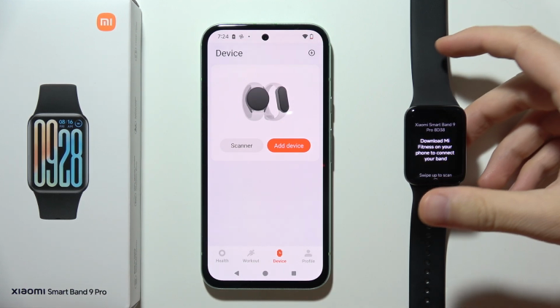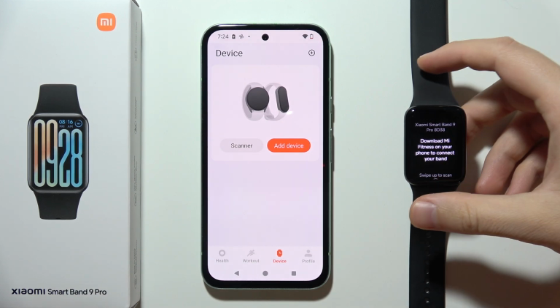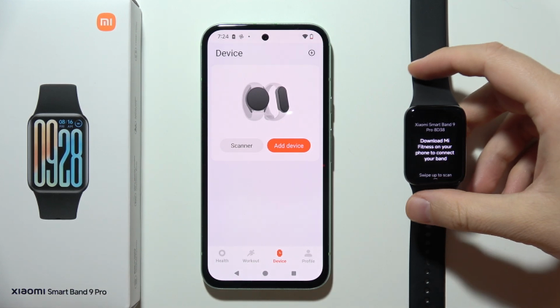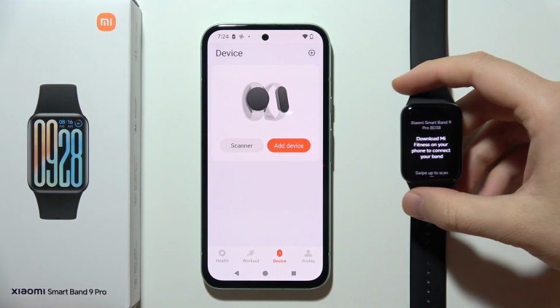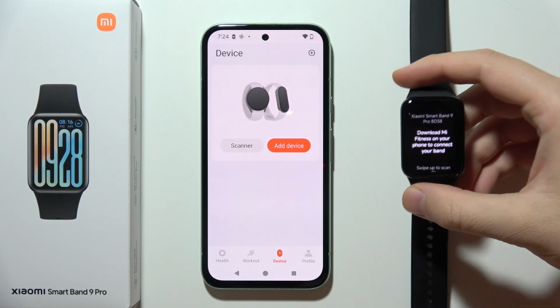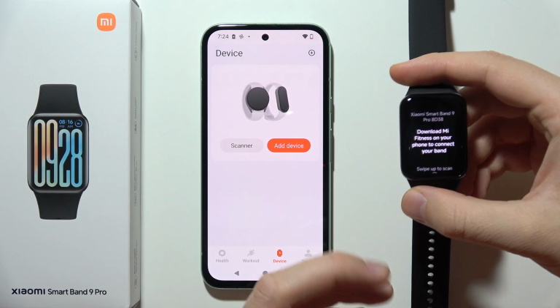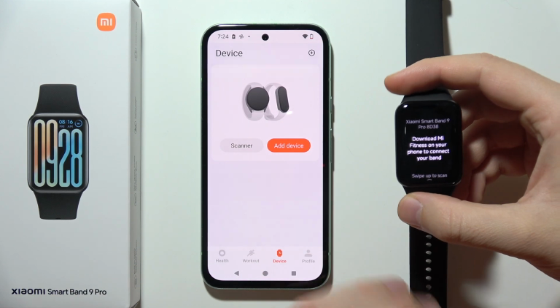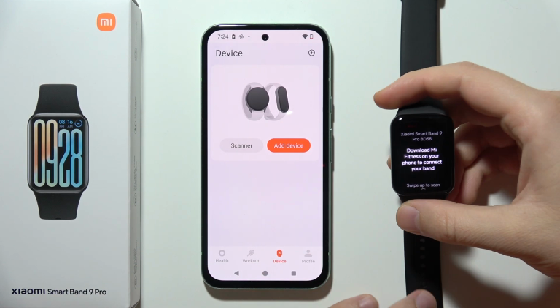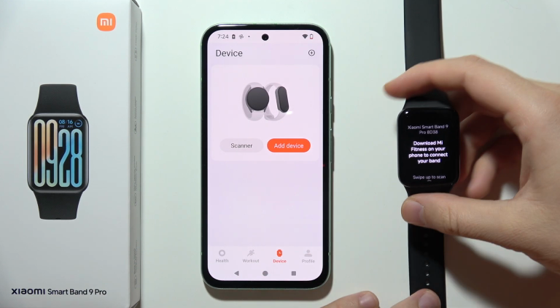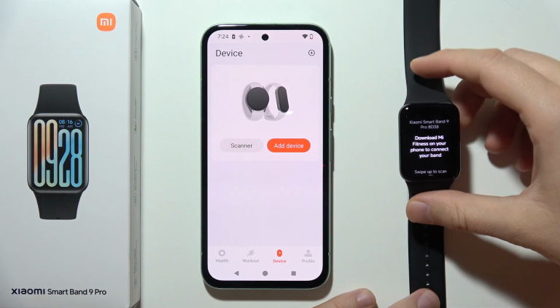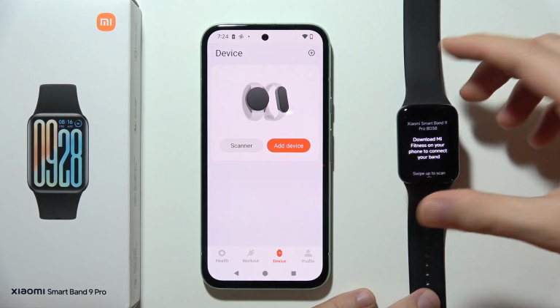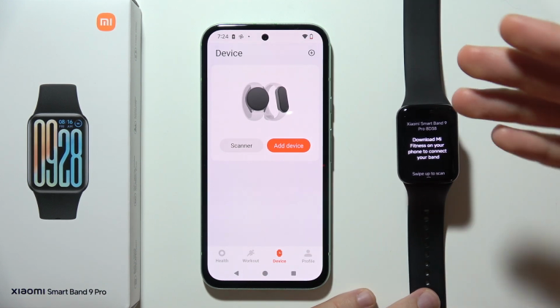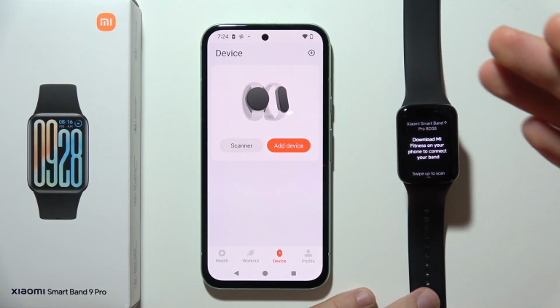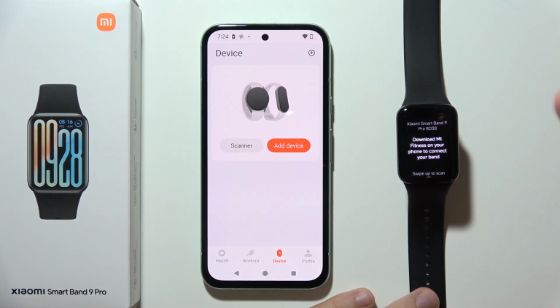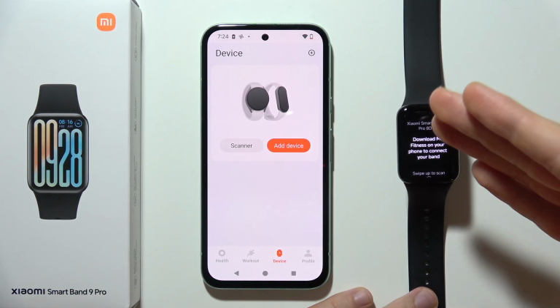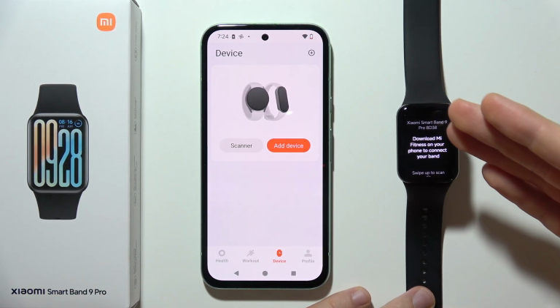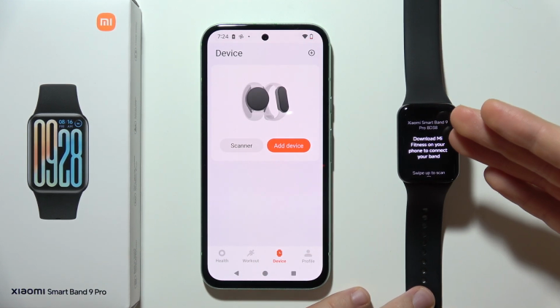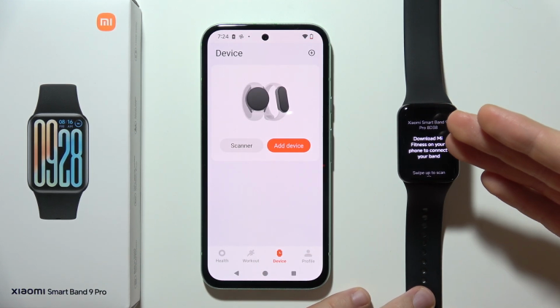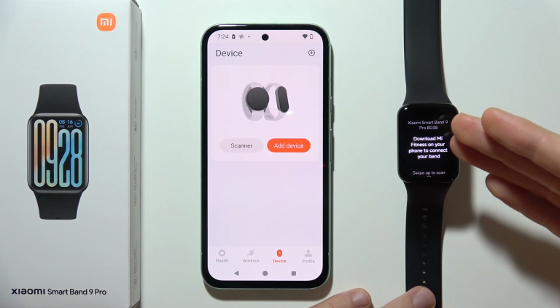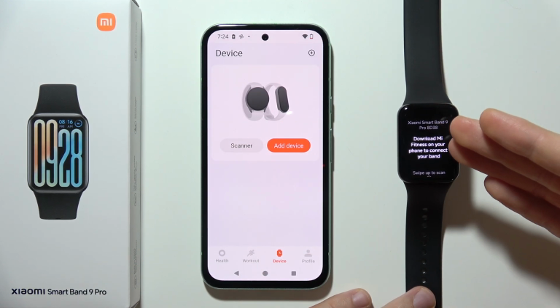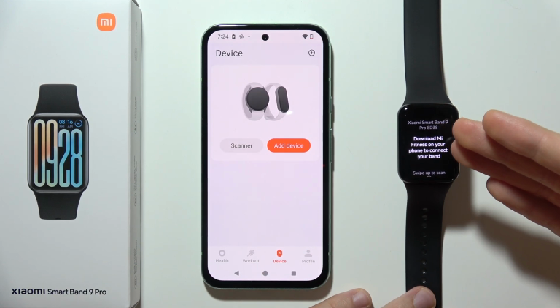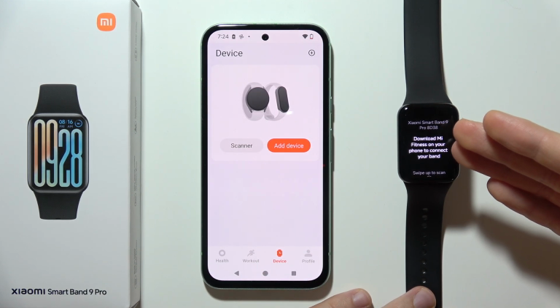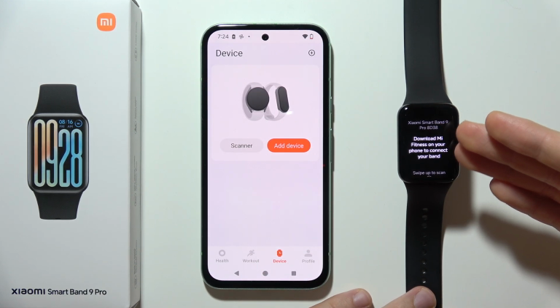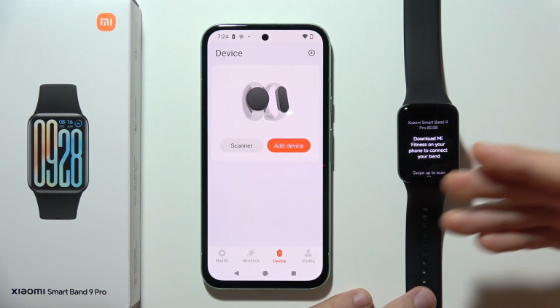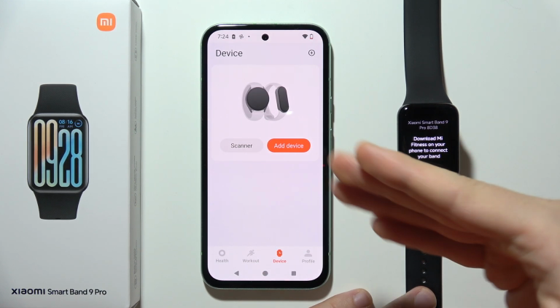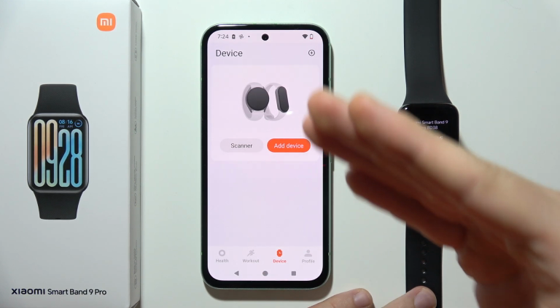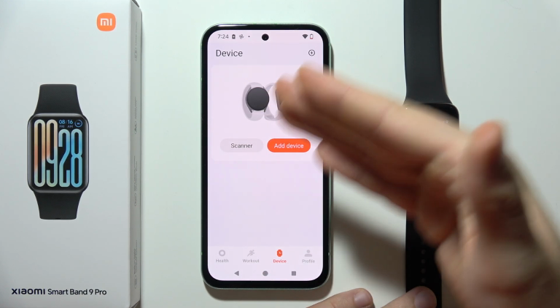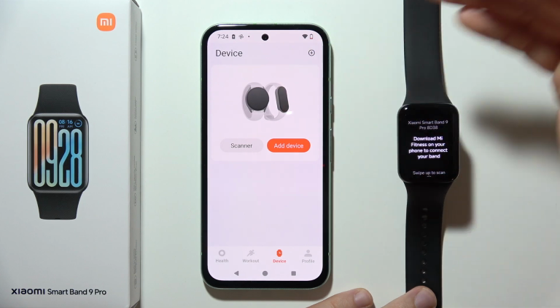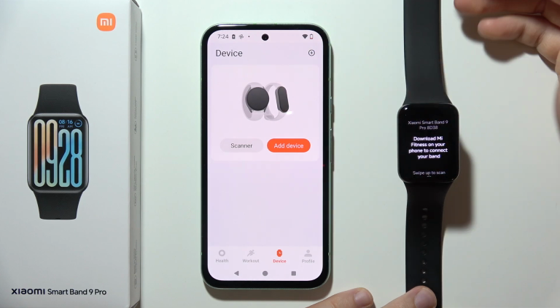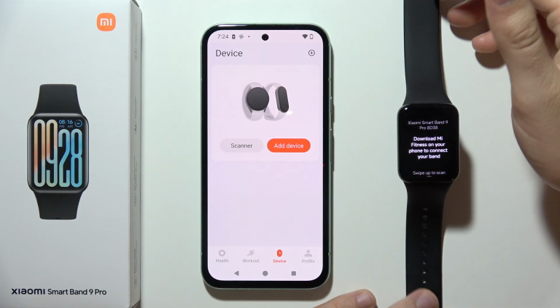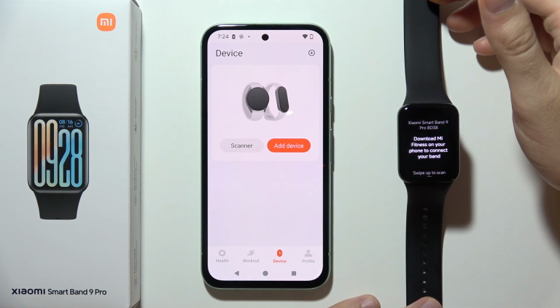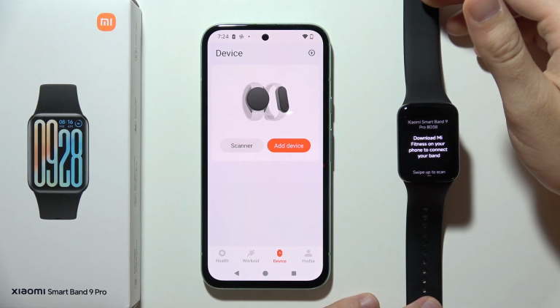Hello, let me show you how we can fix this issue when you cannot connect your Xiaomi SmartBand 9 Pro to your phone.